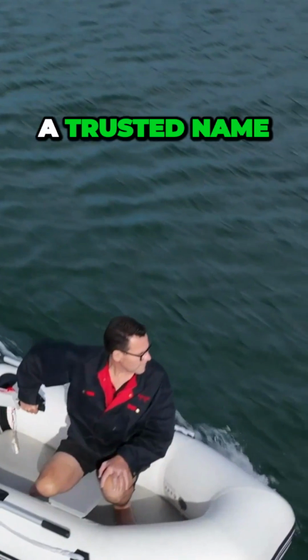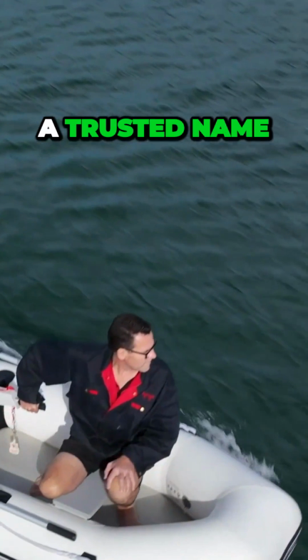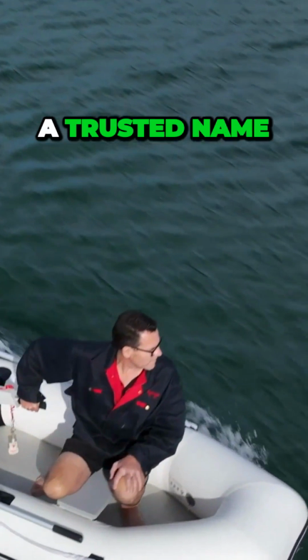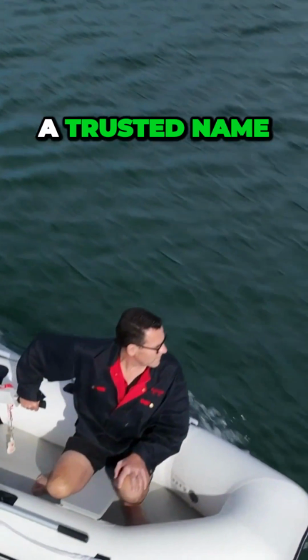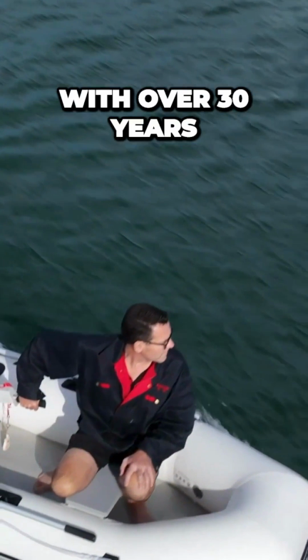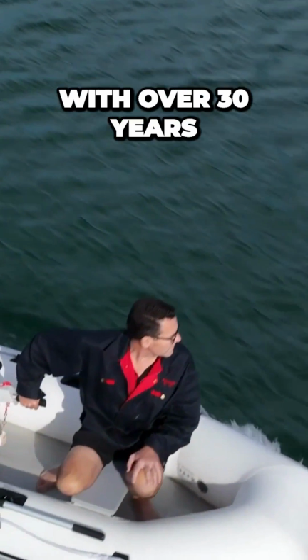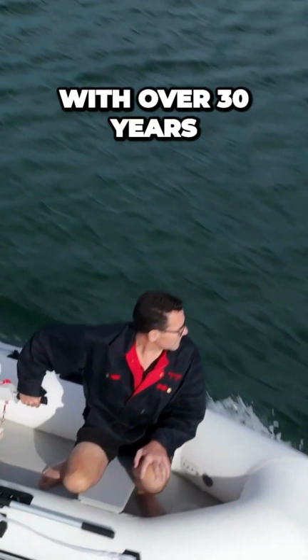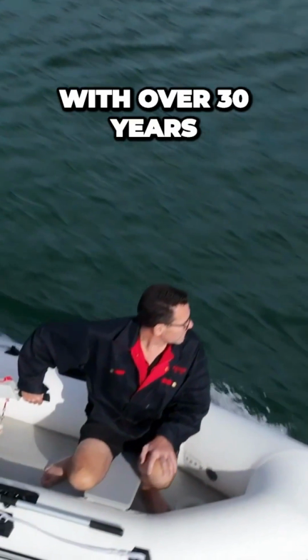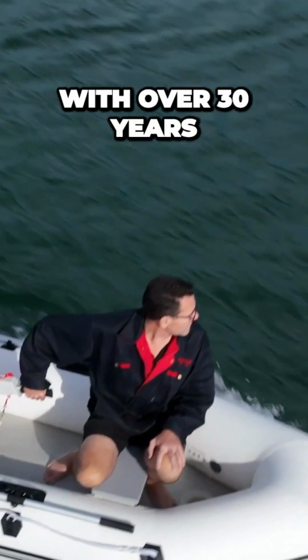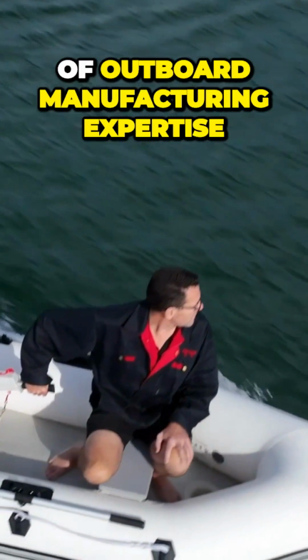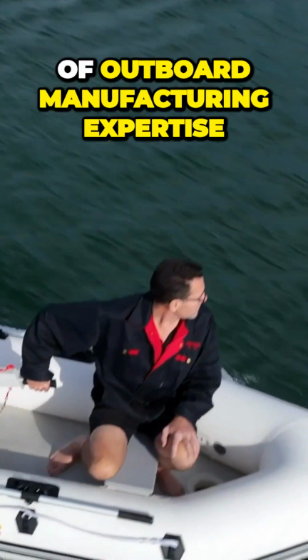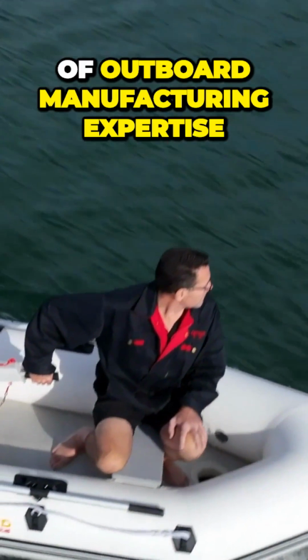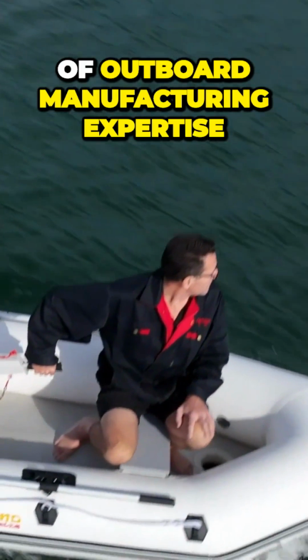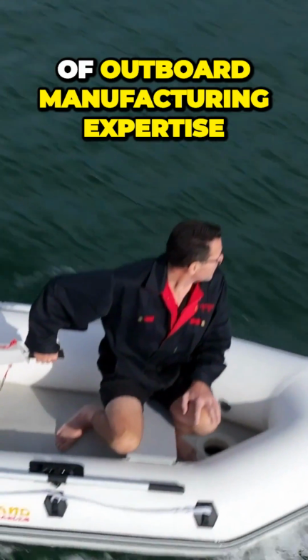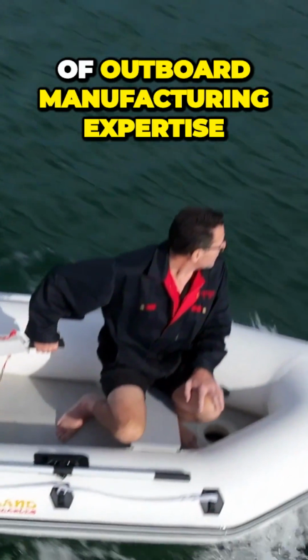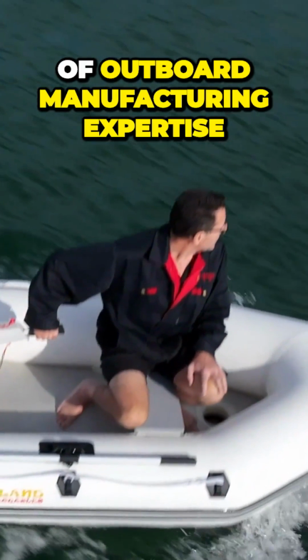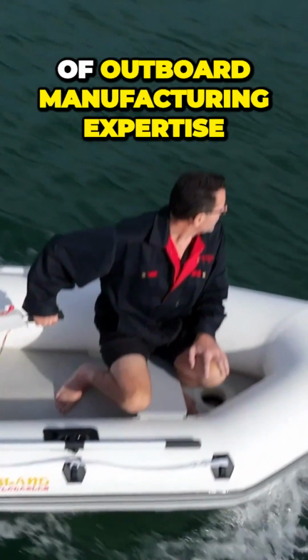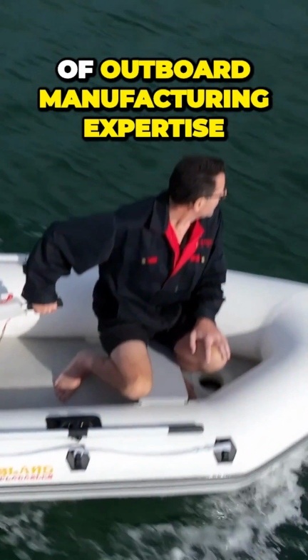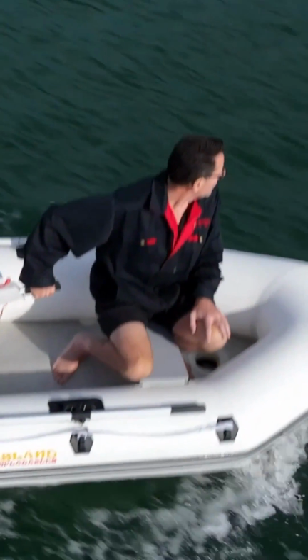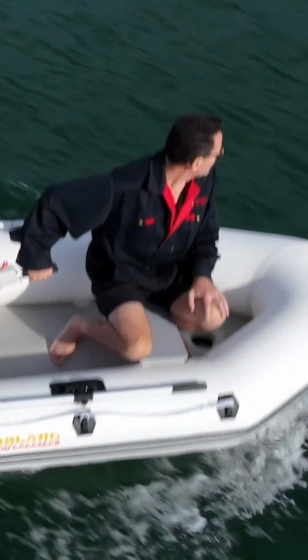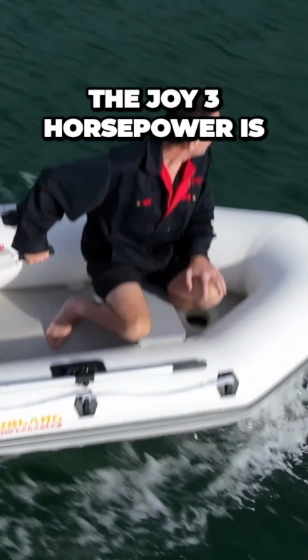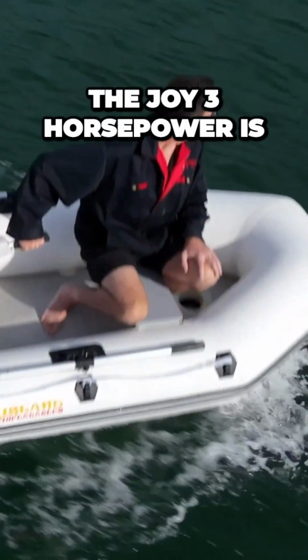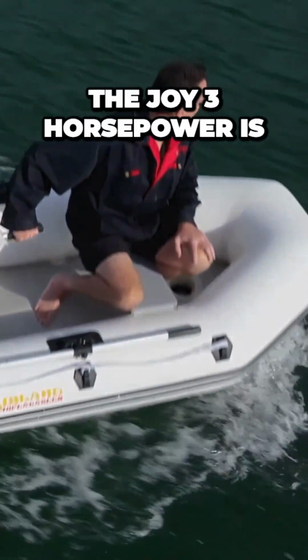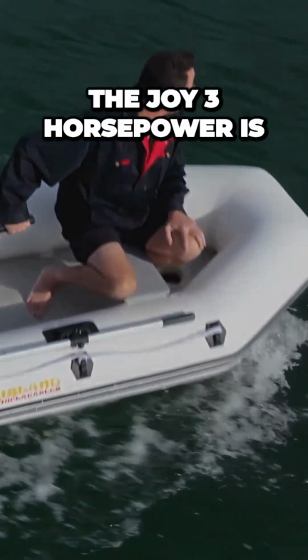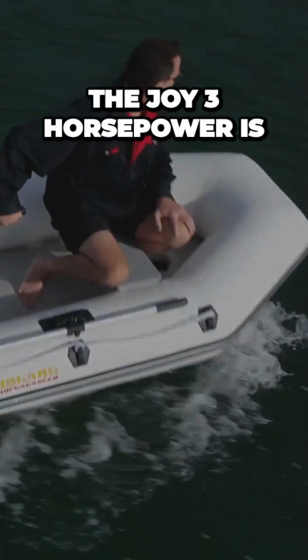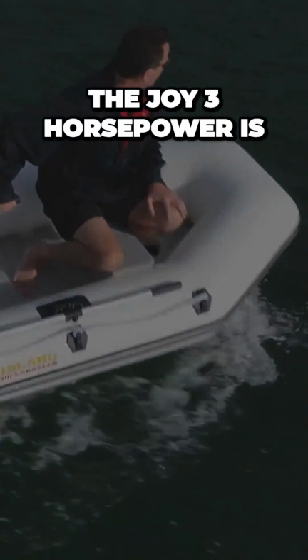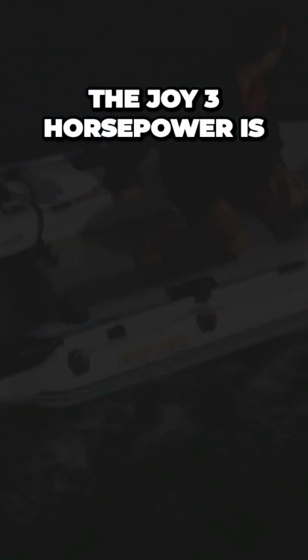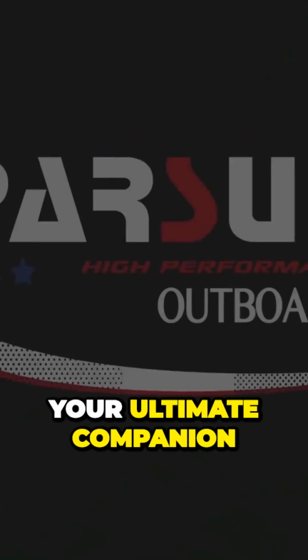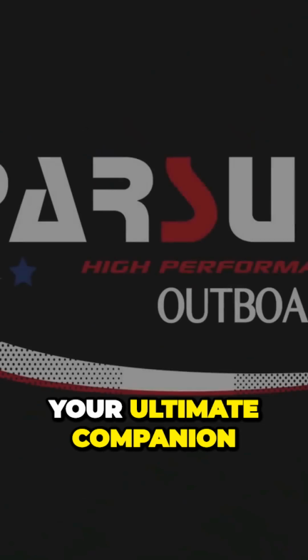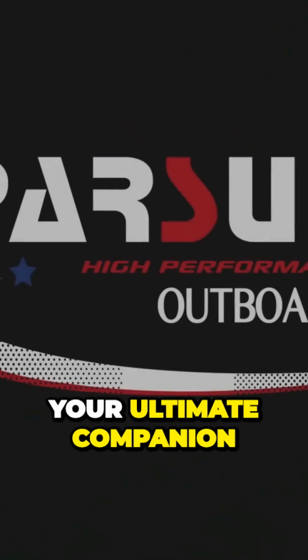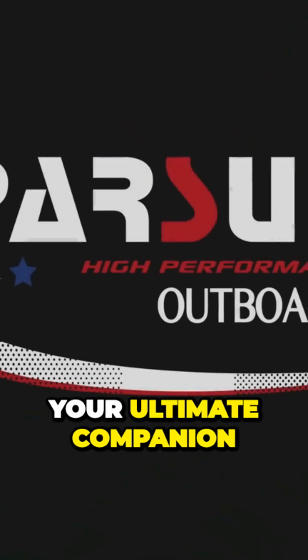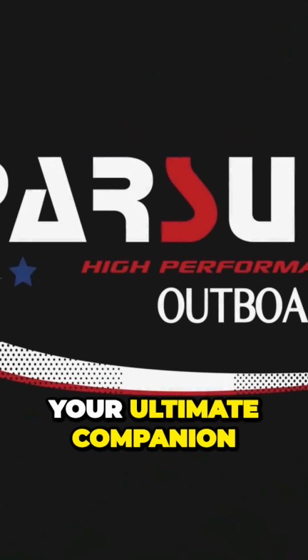Built by Parsun, a trusted name with over 30 years of outboard manufacturing expertise, the Joy 3-horsepower is your ultimate companion.